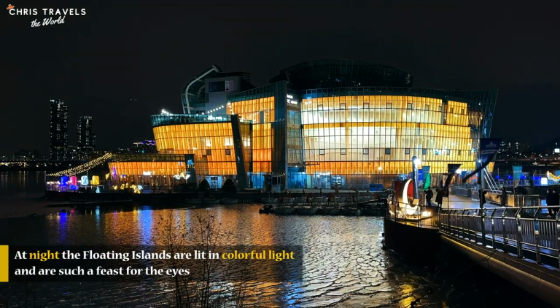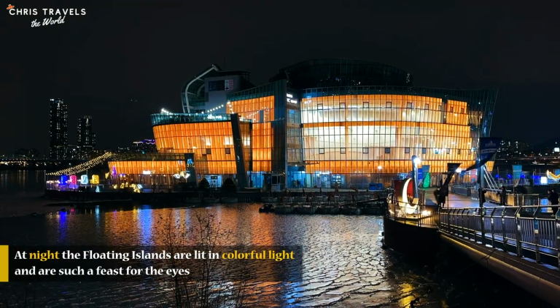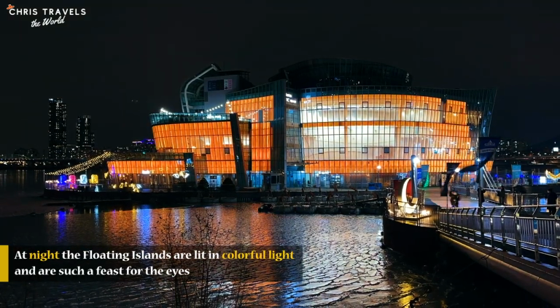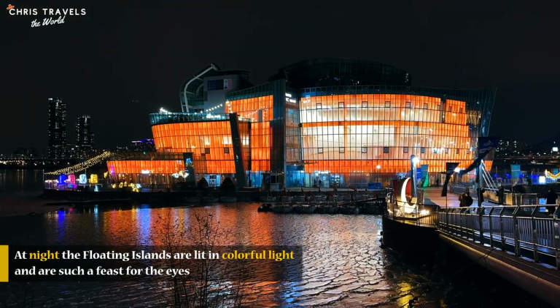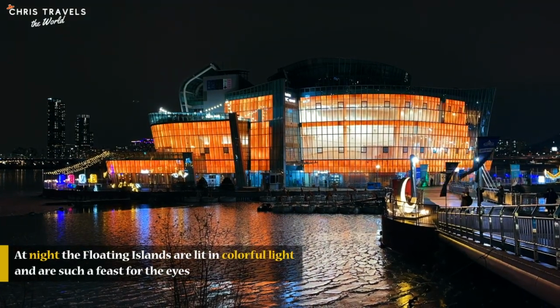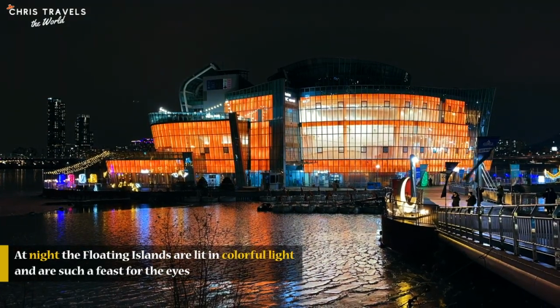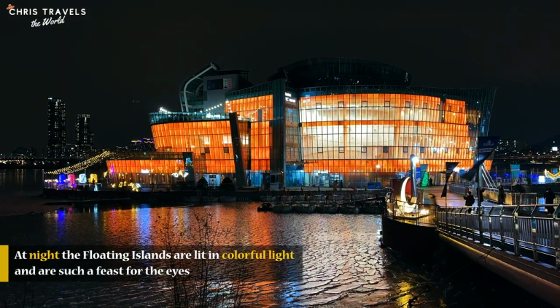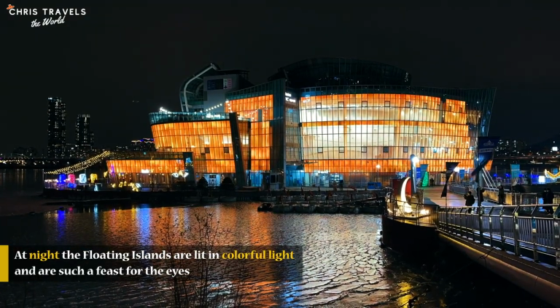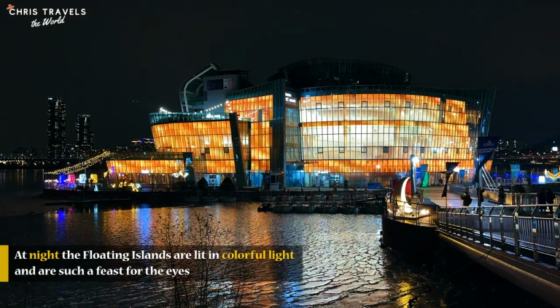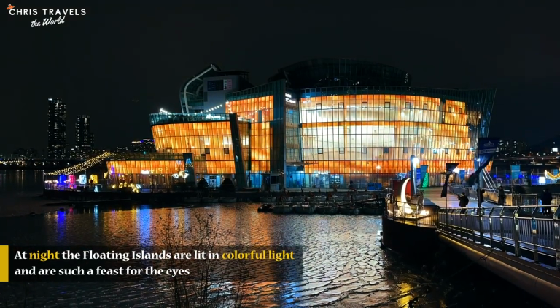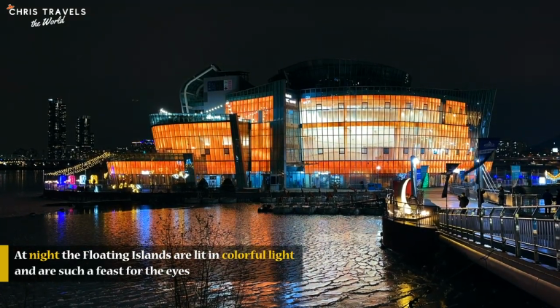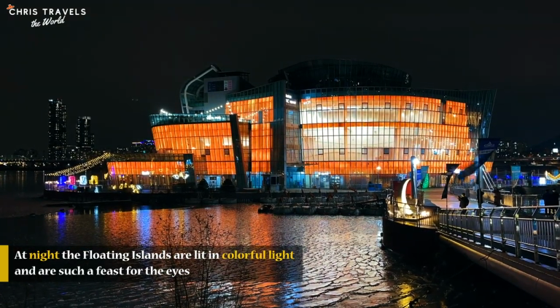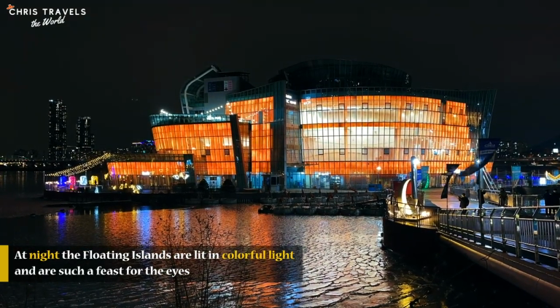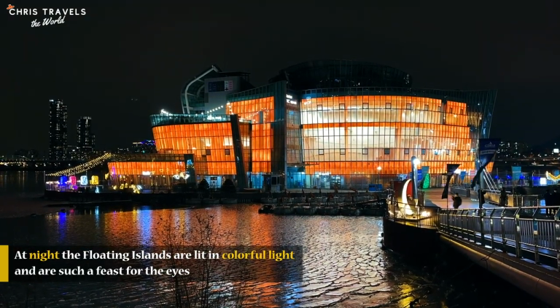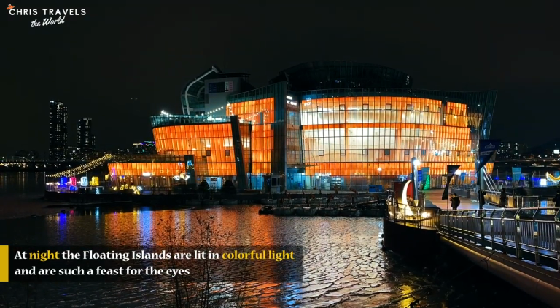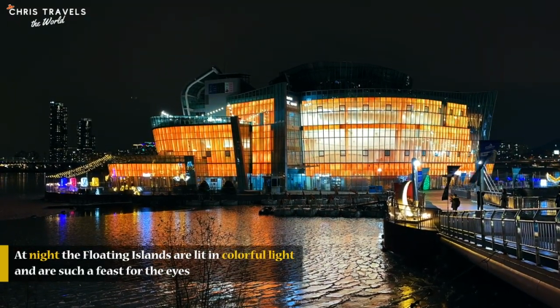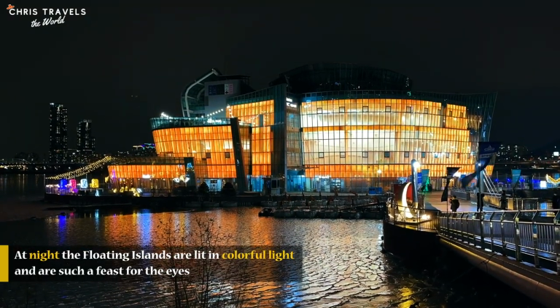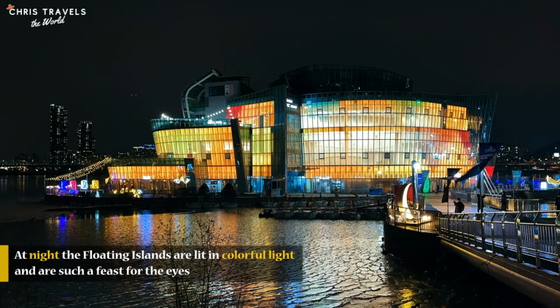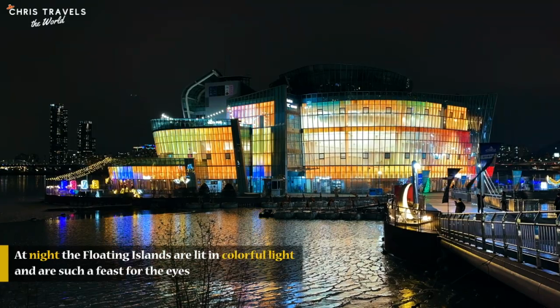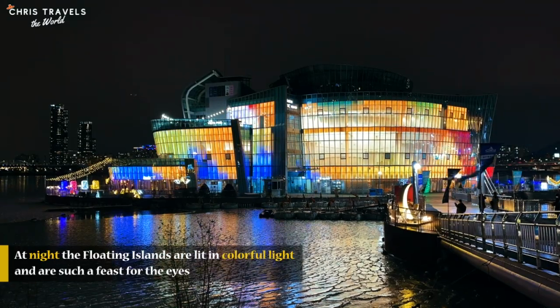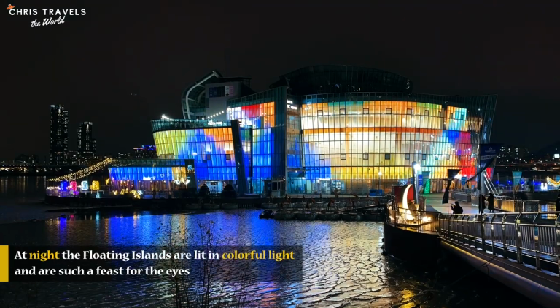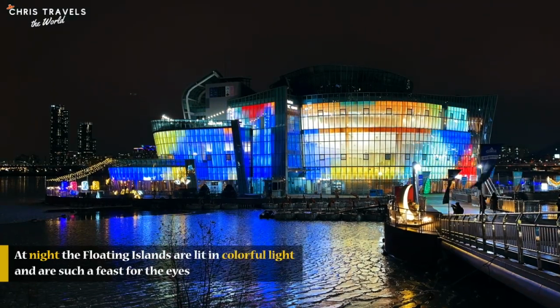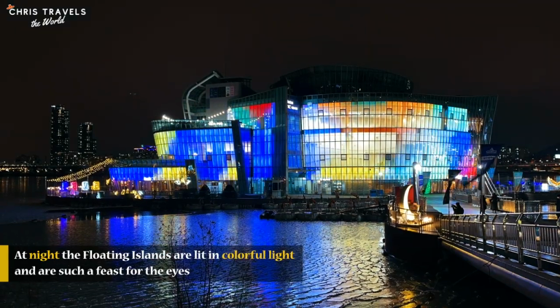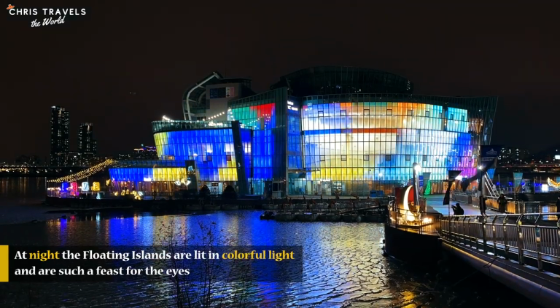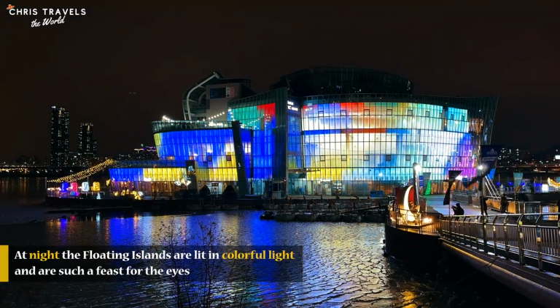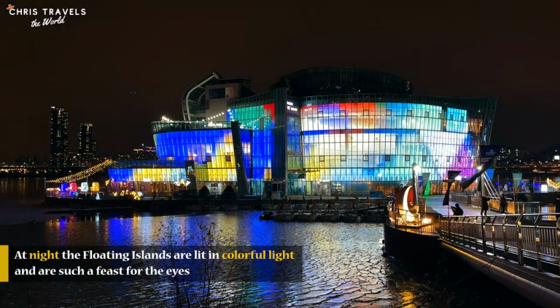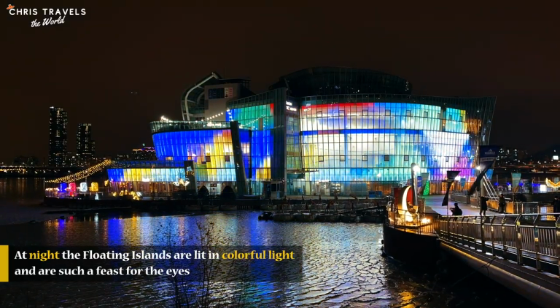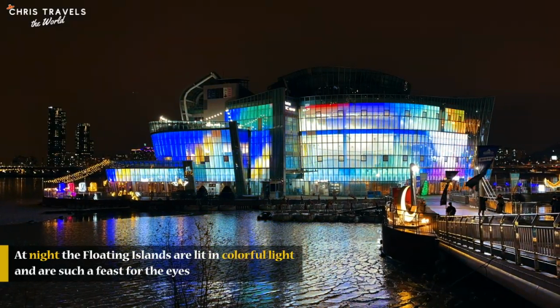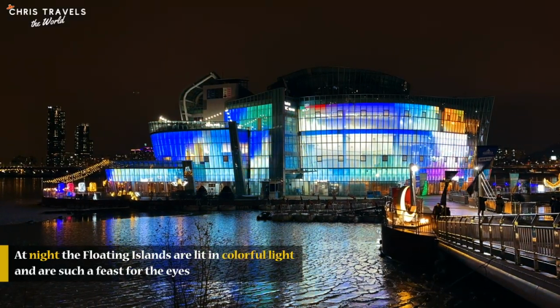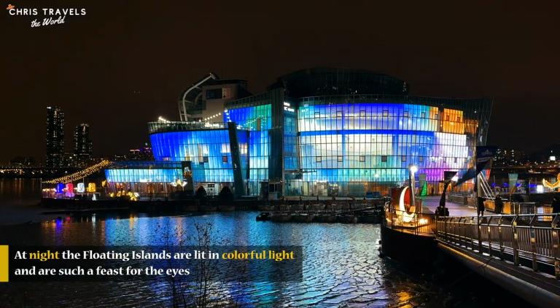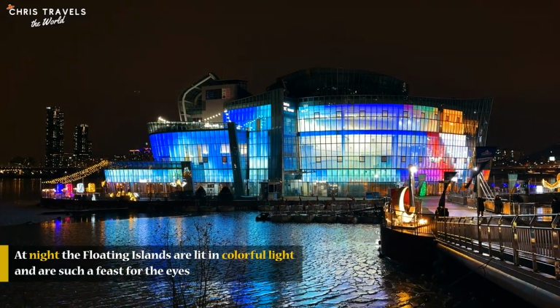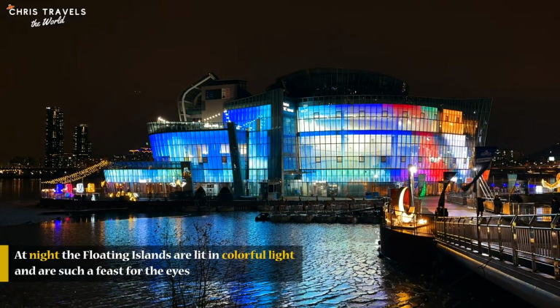At night the floating islands are lit up with colorful light — such a feast for the eyes.